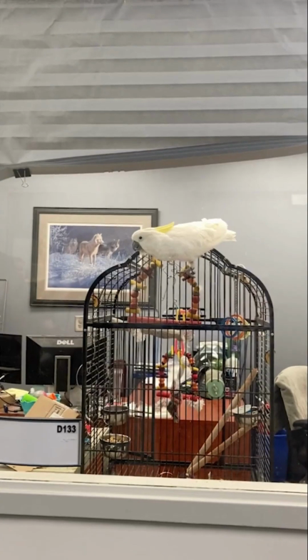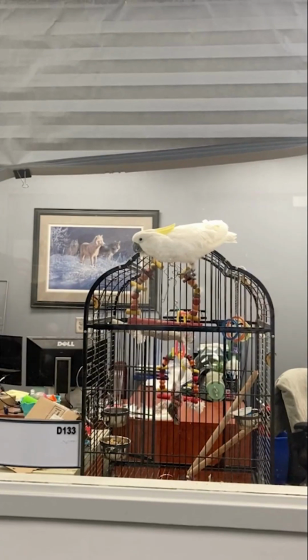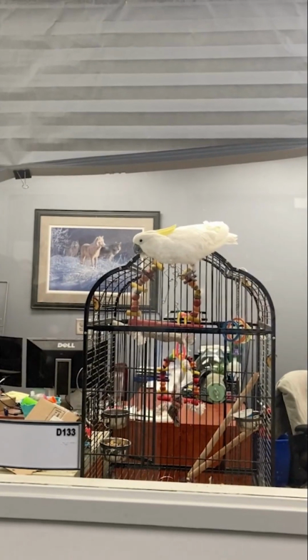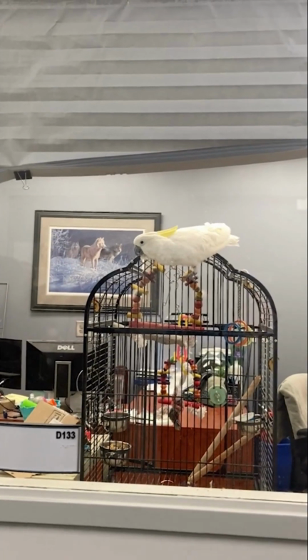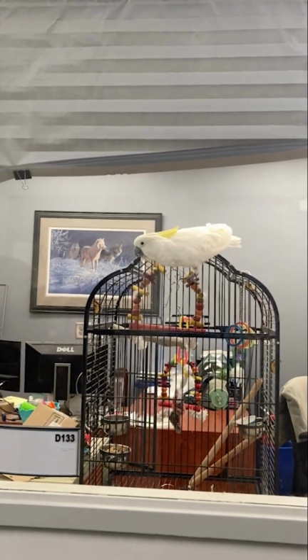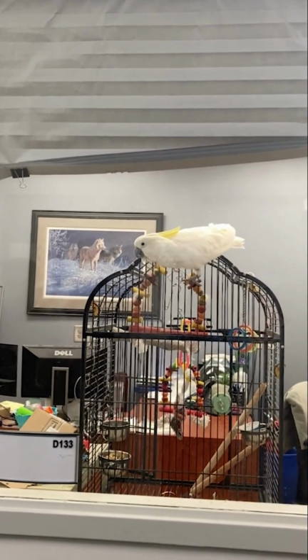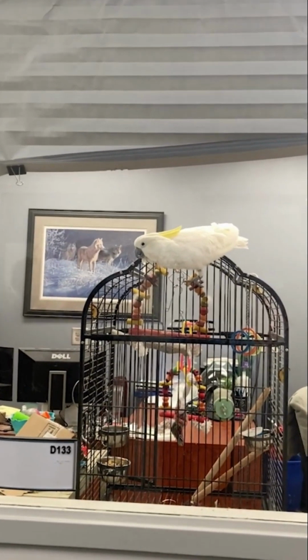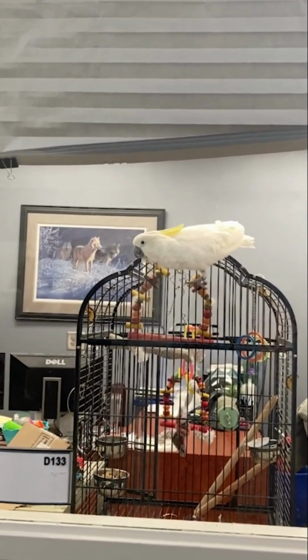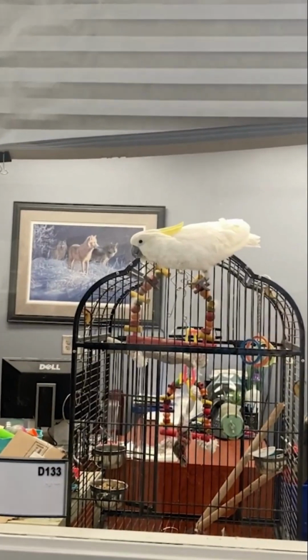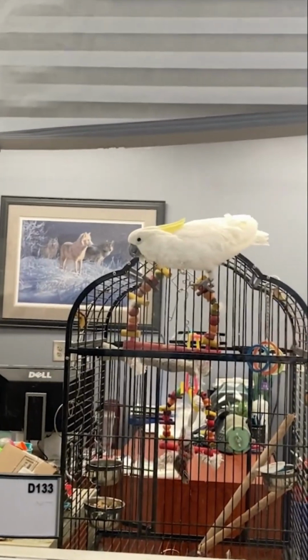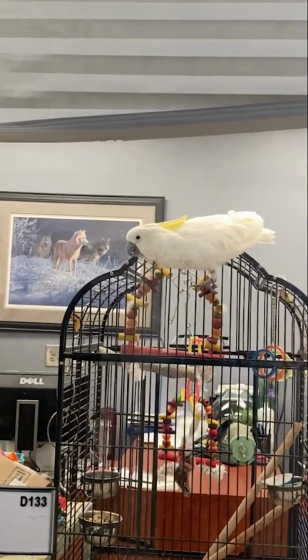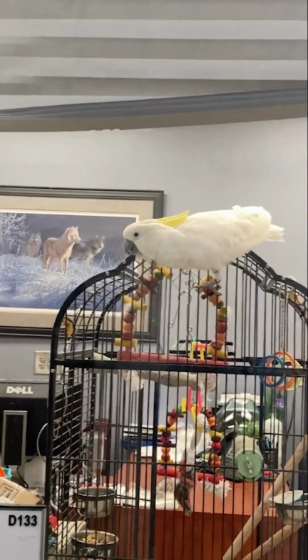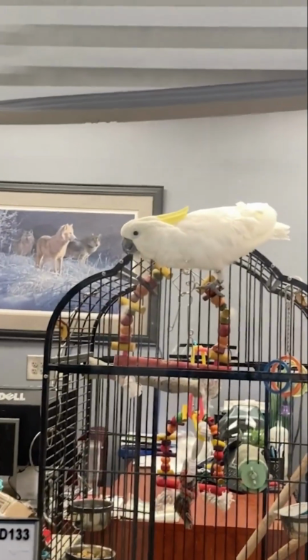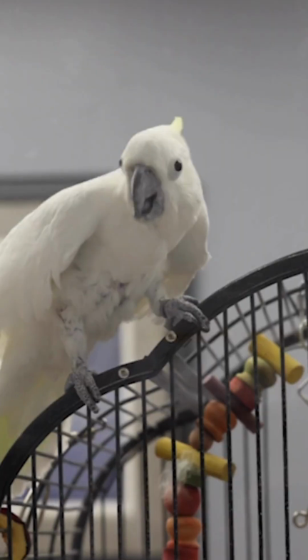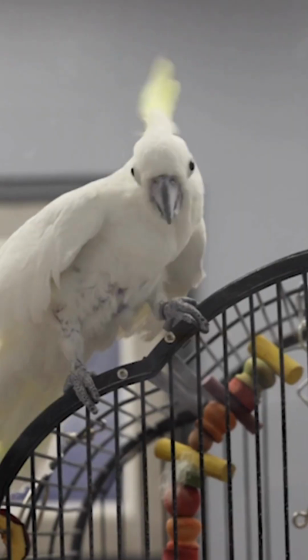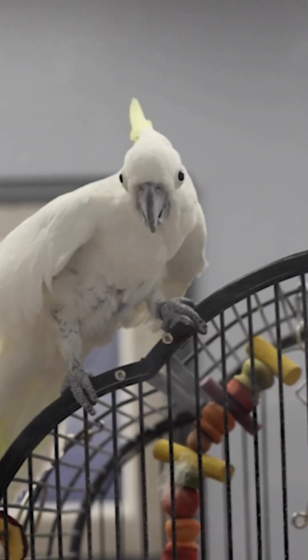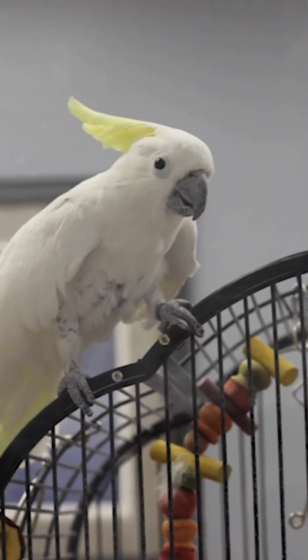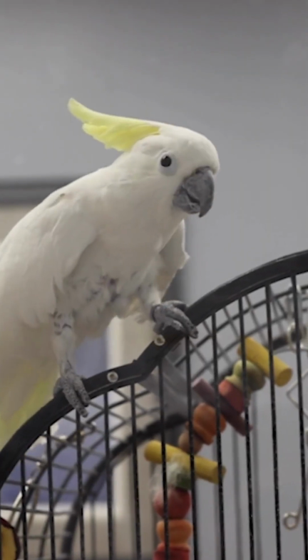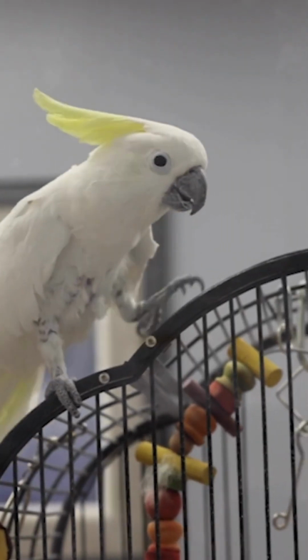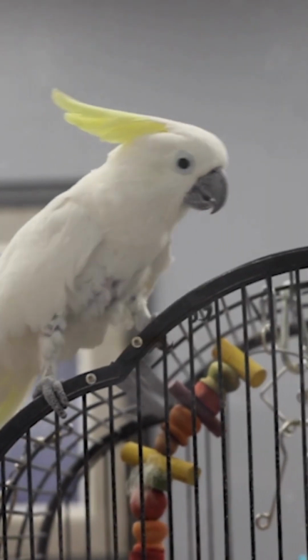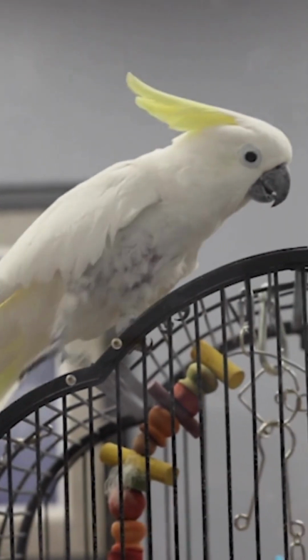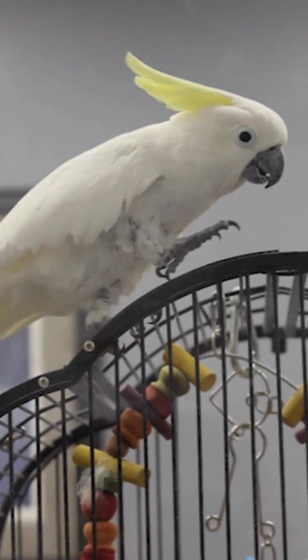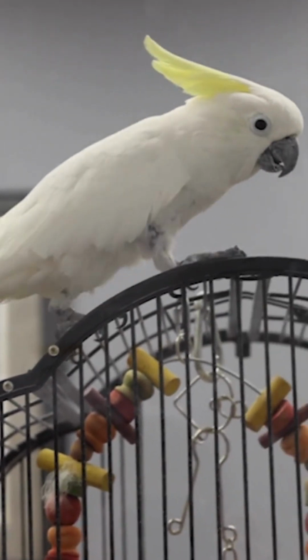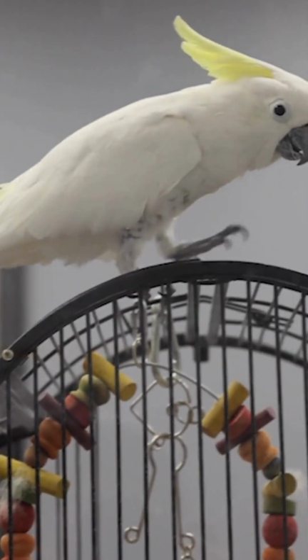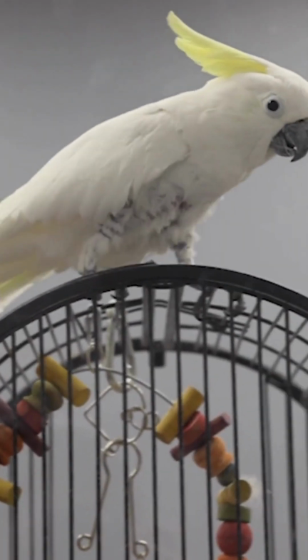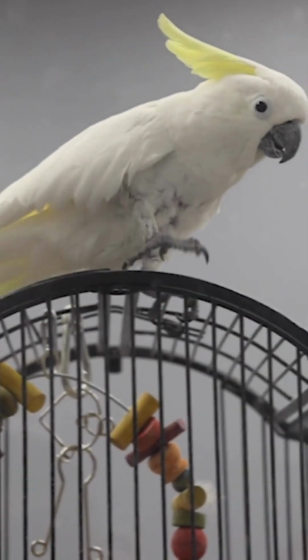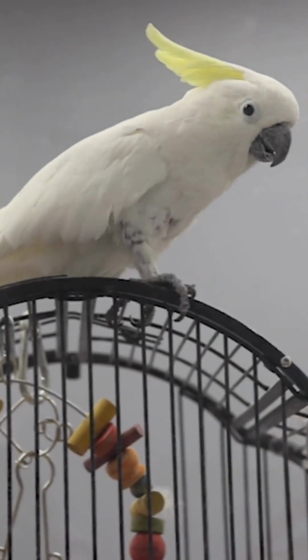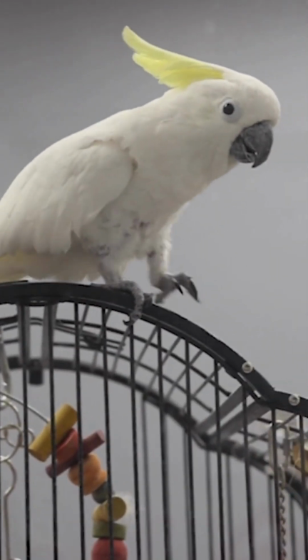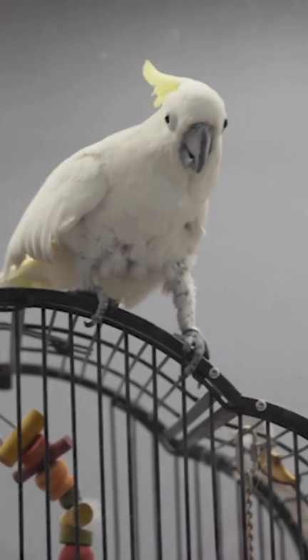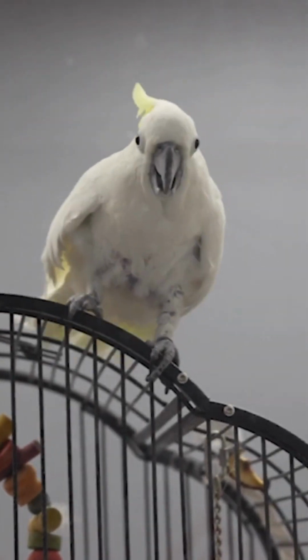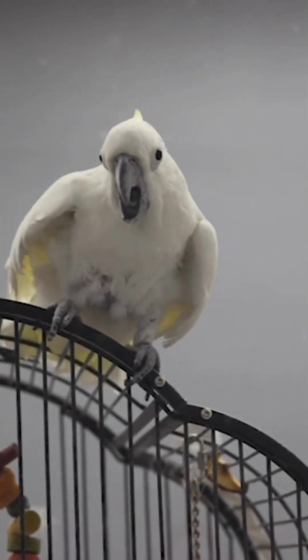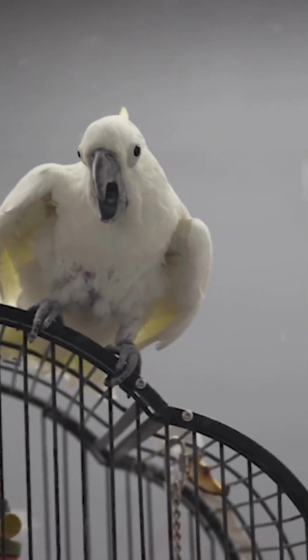Along the way, we meet Chloe the Sulphur-Crested Cockatoo. Chloe is not used in research, but has done some educational work with students and also loves to dance with them.